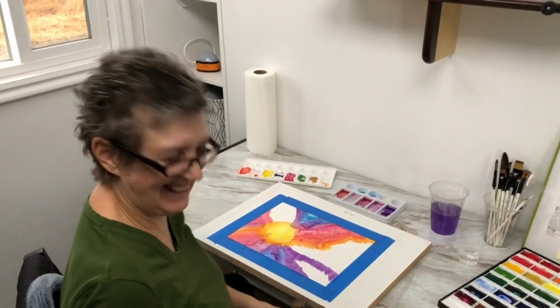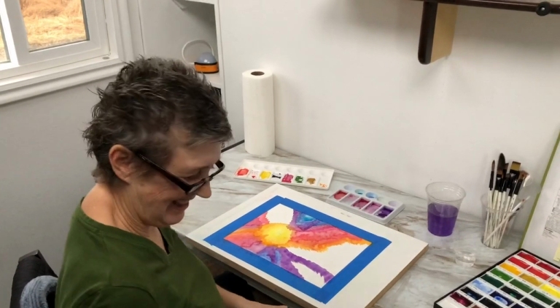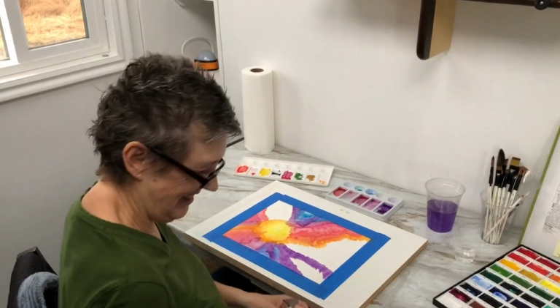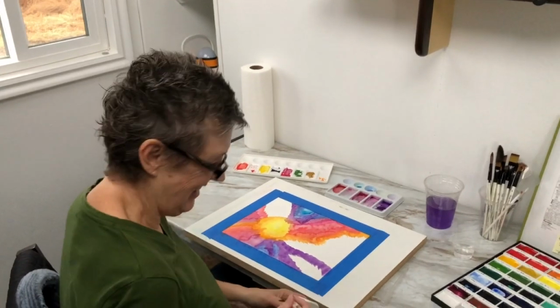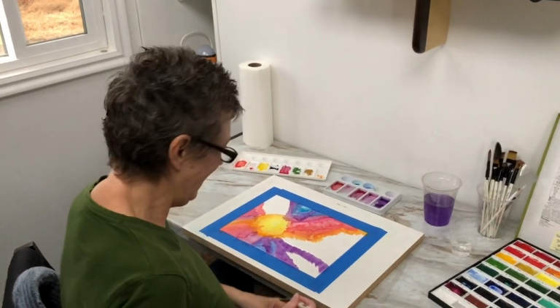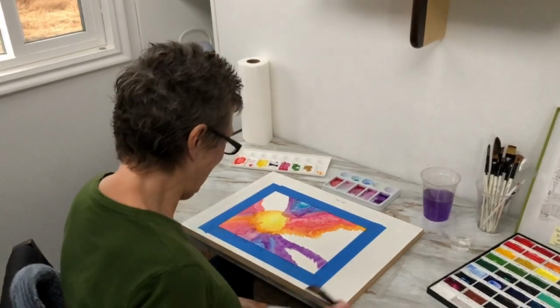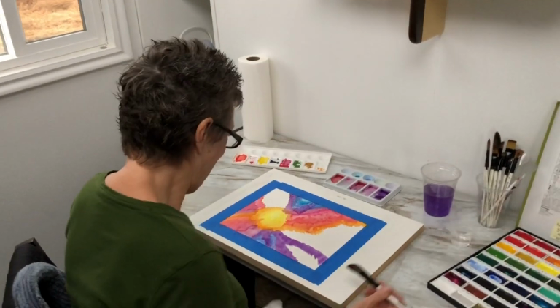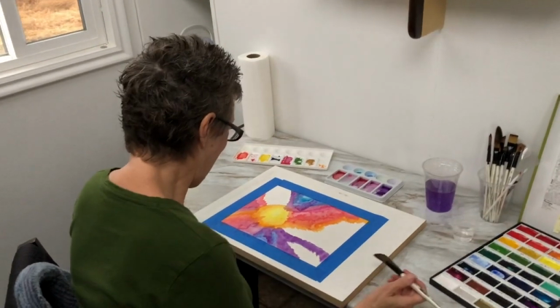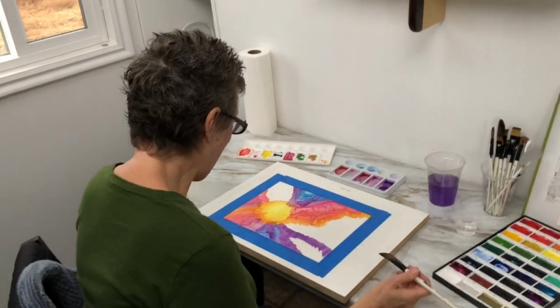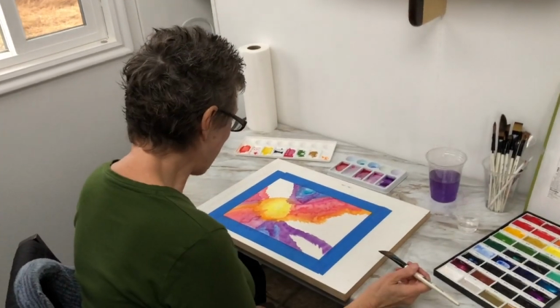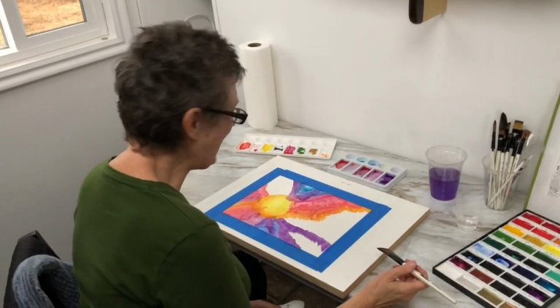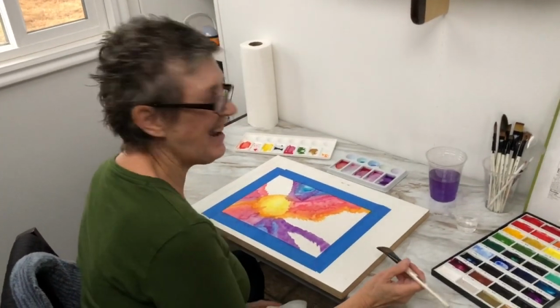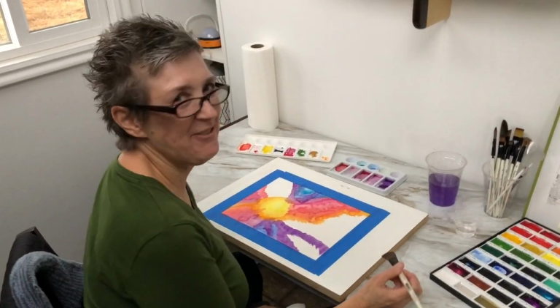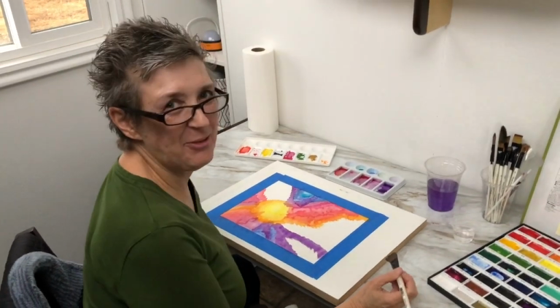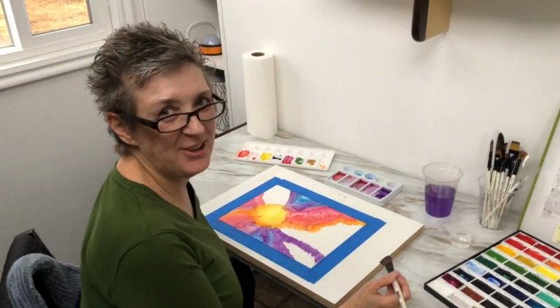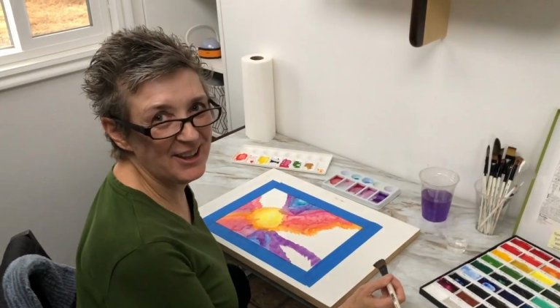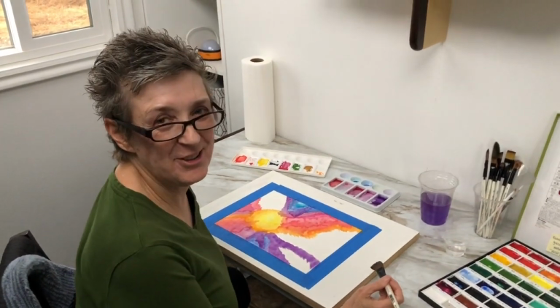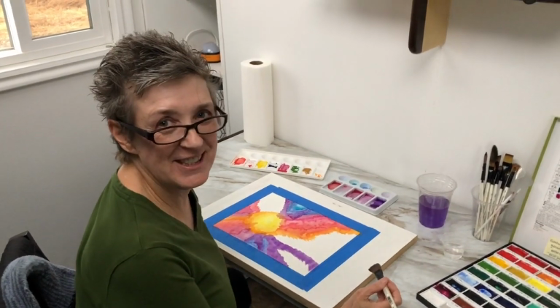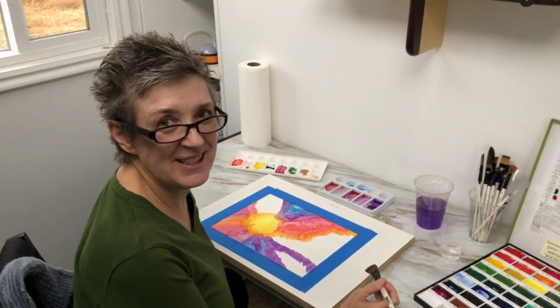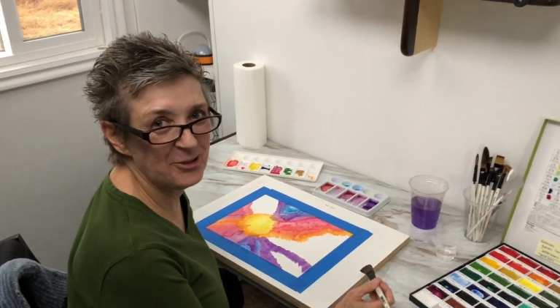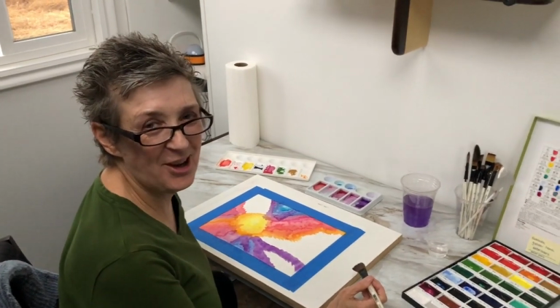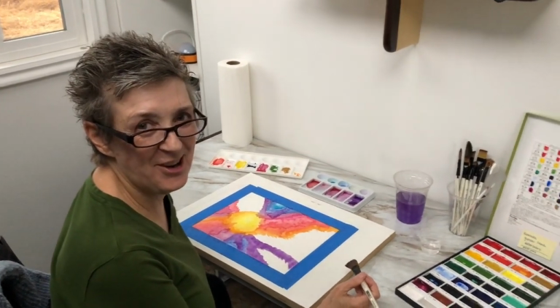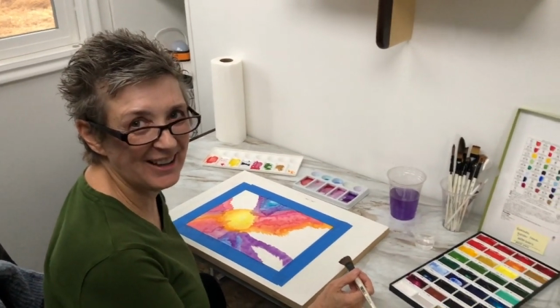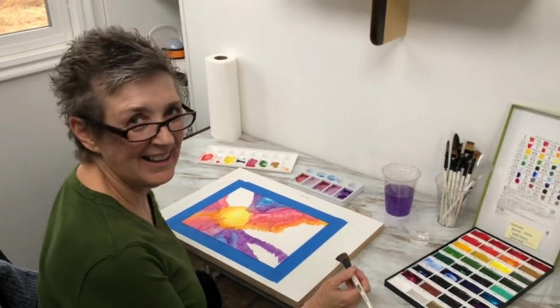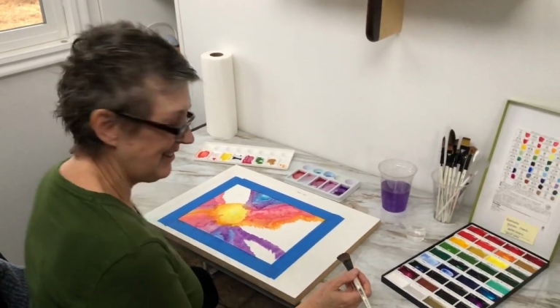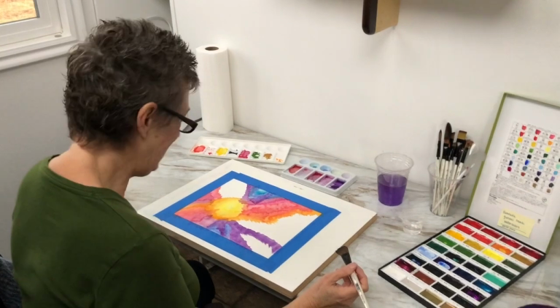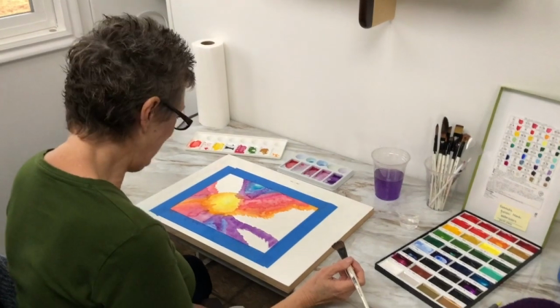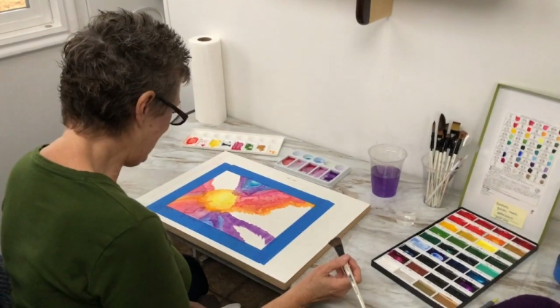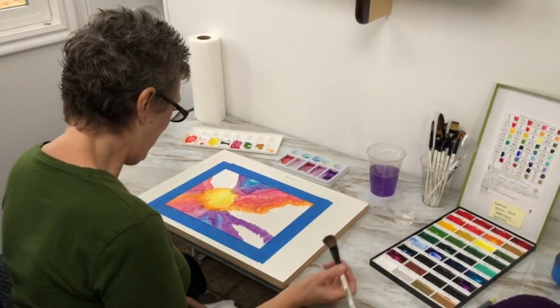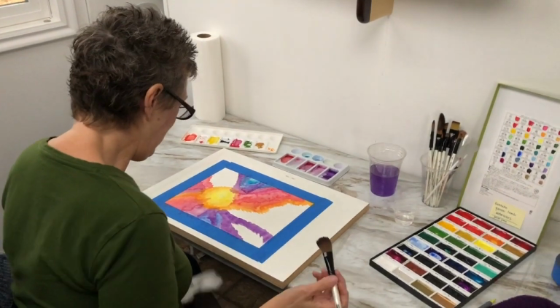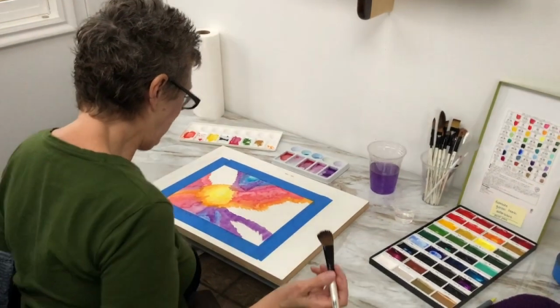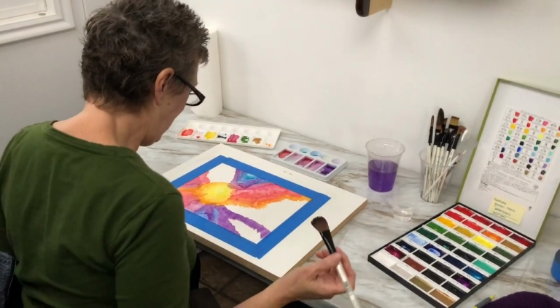Wow, that's beautiful. Oh man, I haven't watercolored in so long — this feels so incredible.